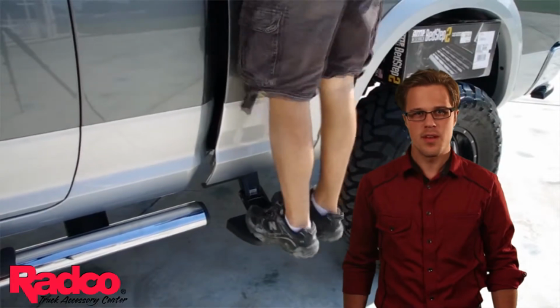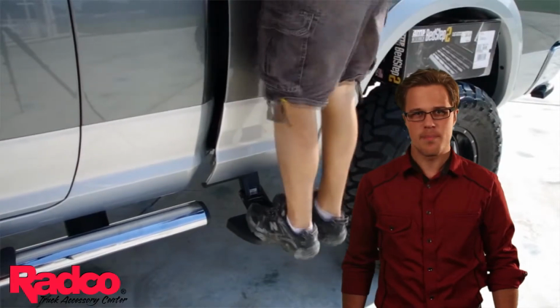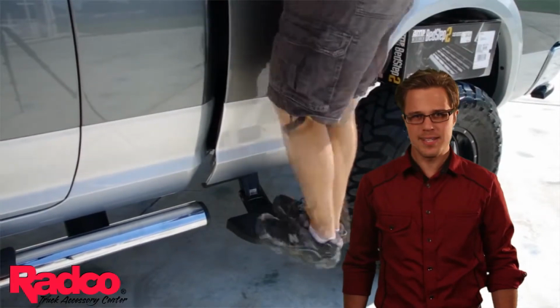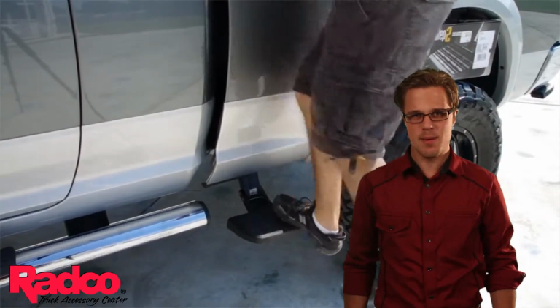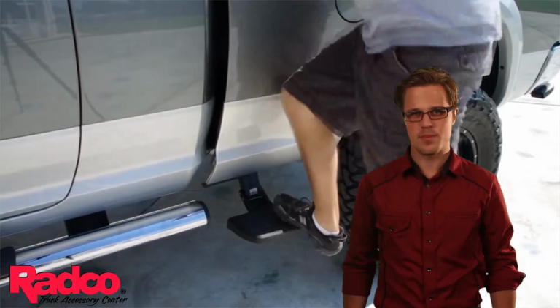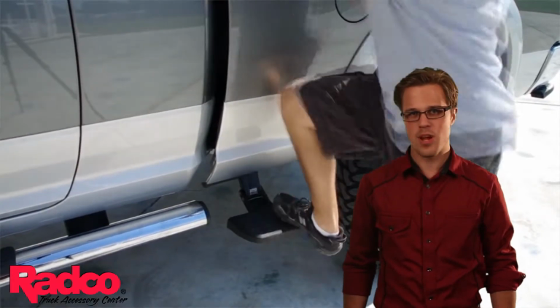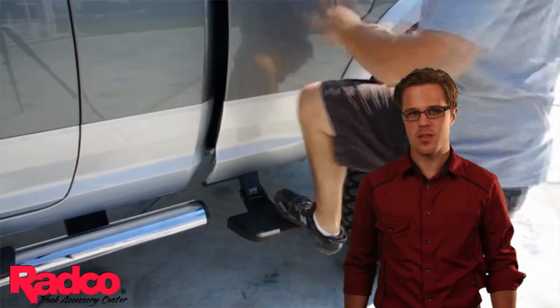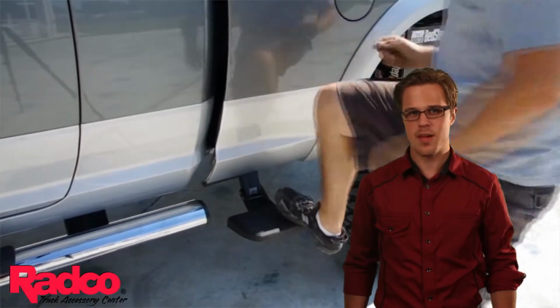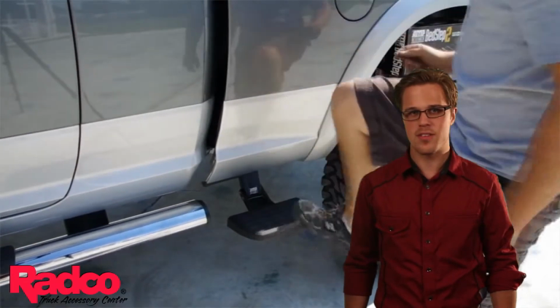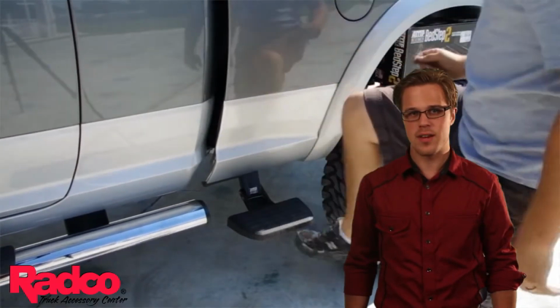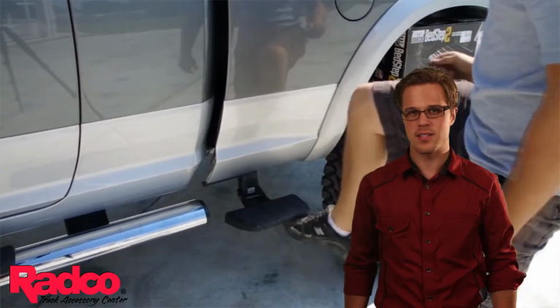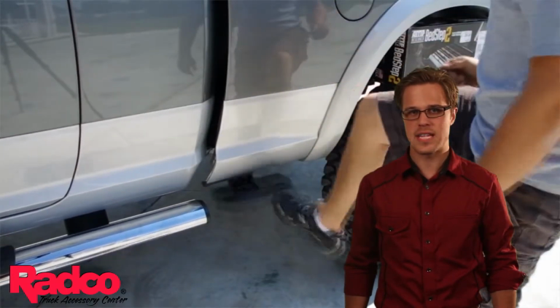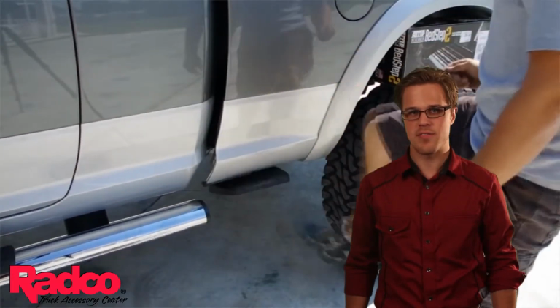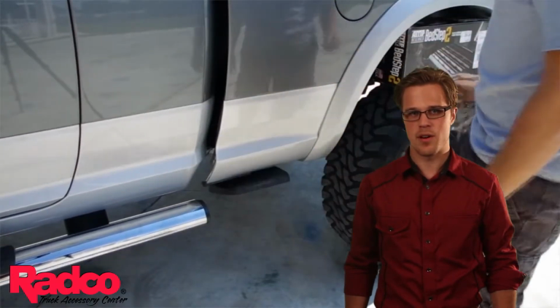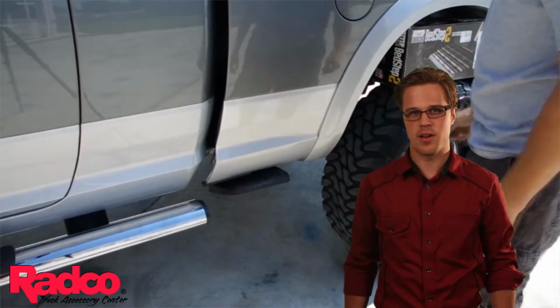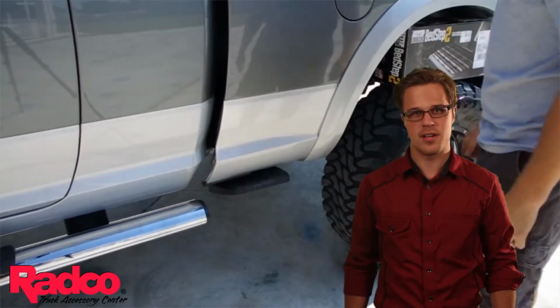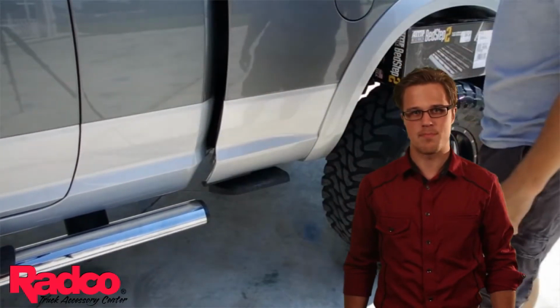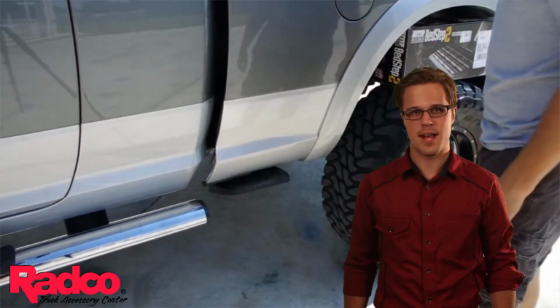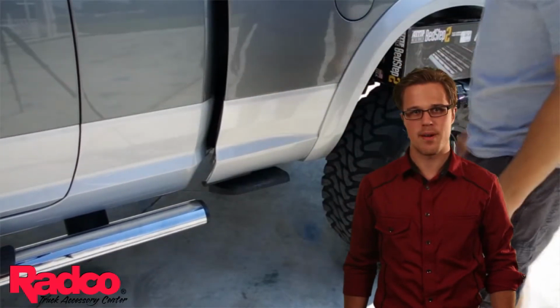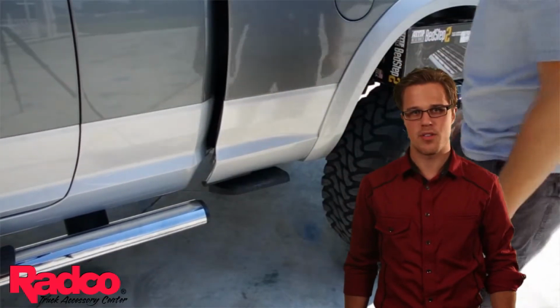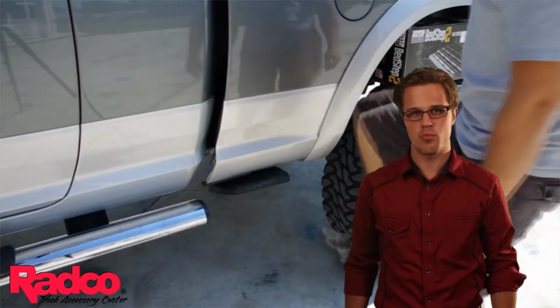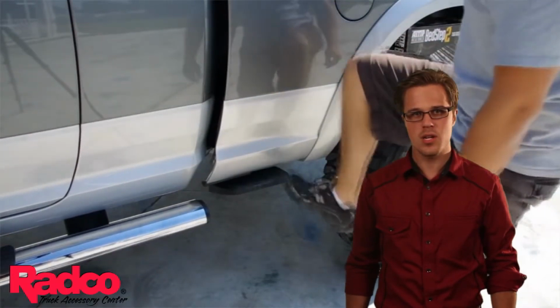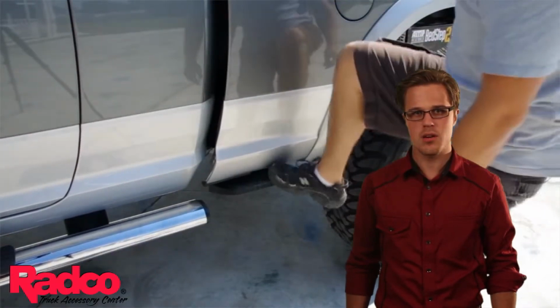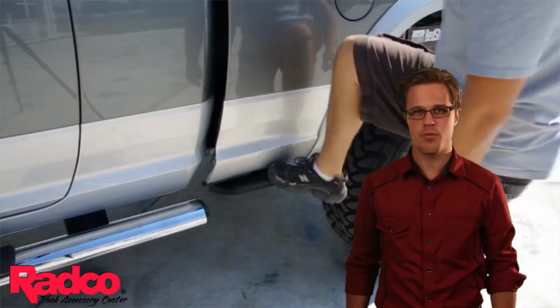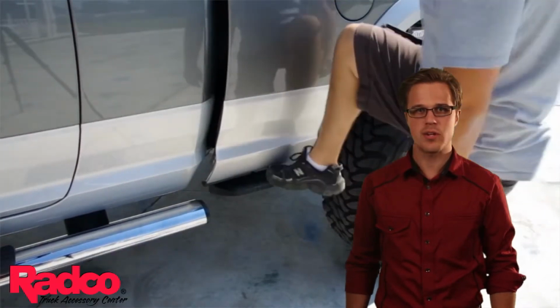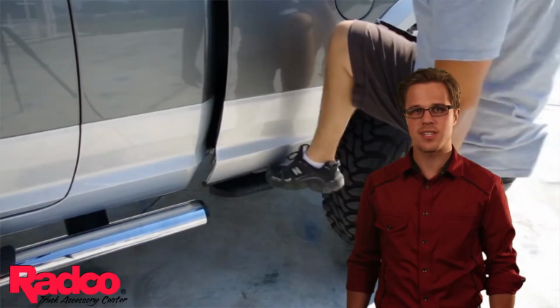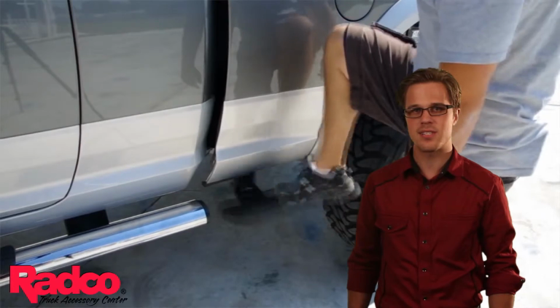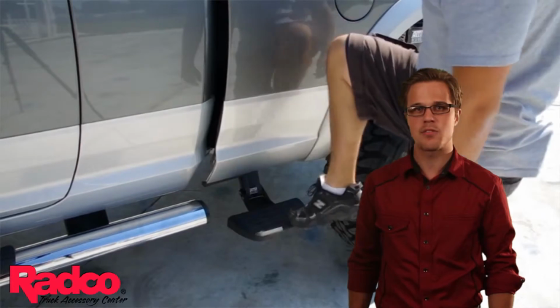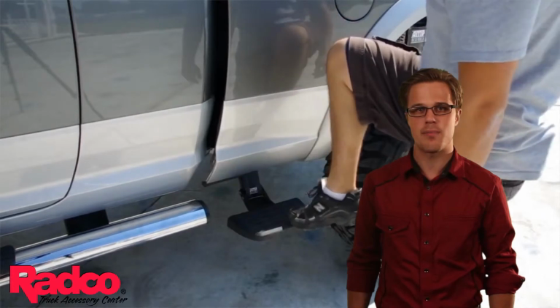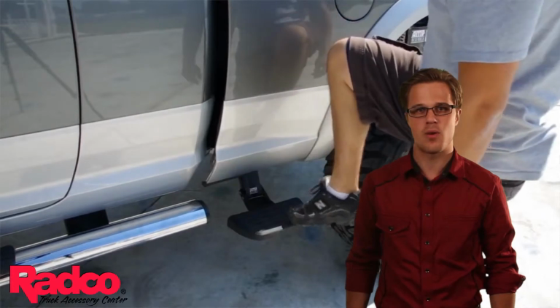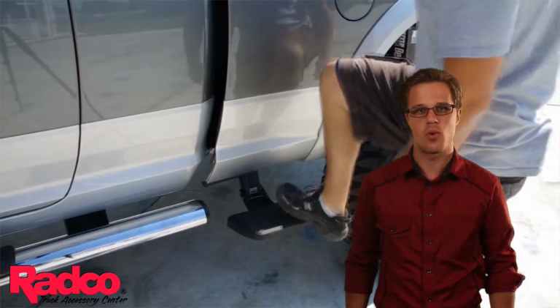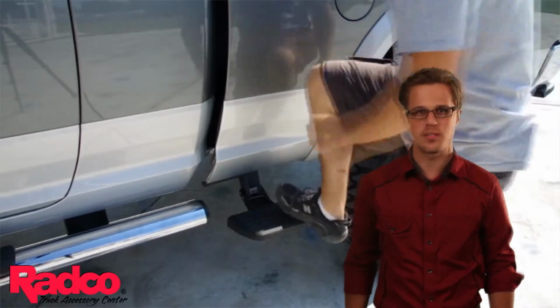The Bed Step is proudly made in the United States of America and is backed by a 3-year, 36,000-mile warranty.